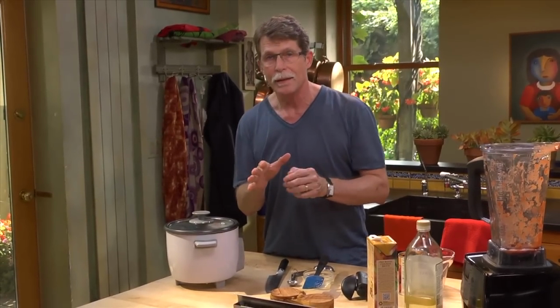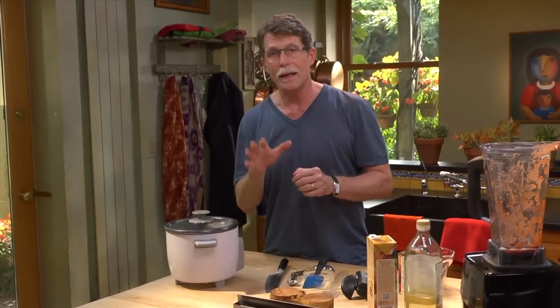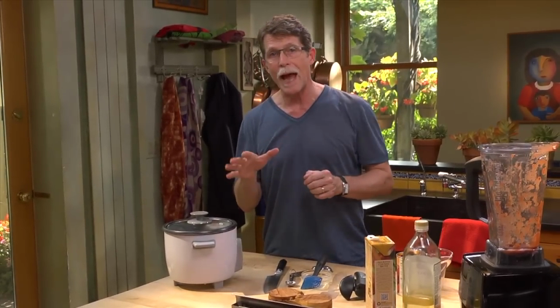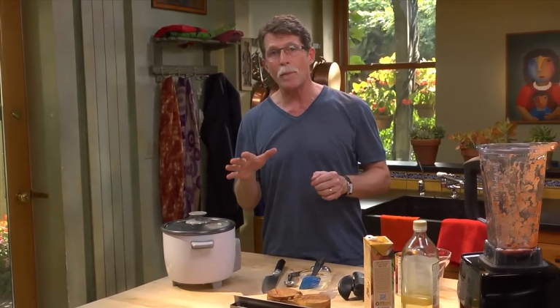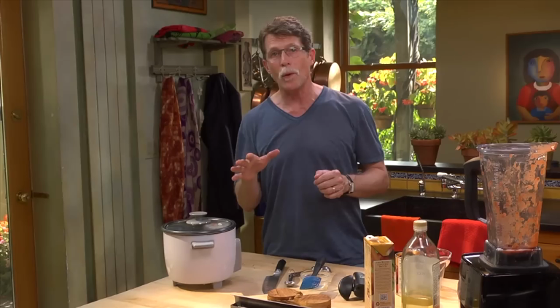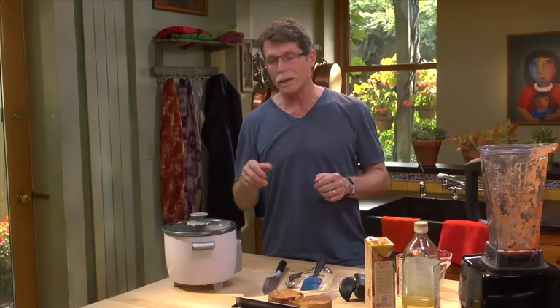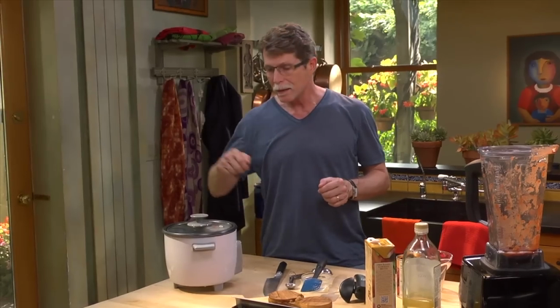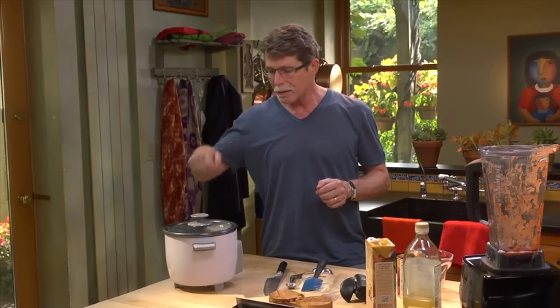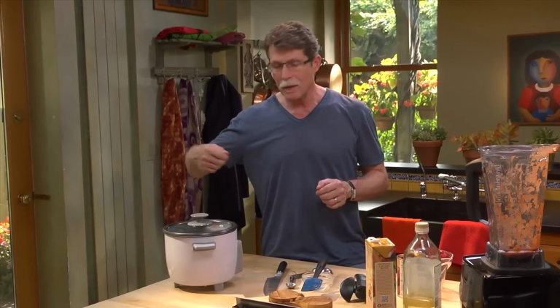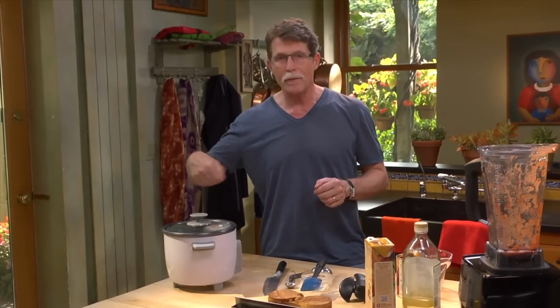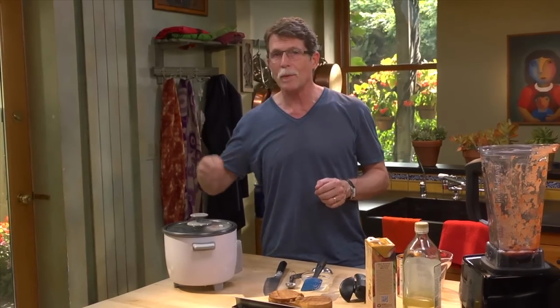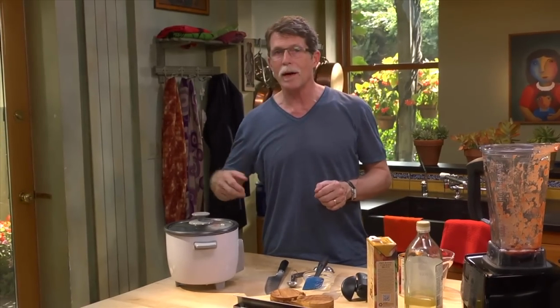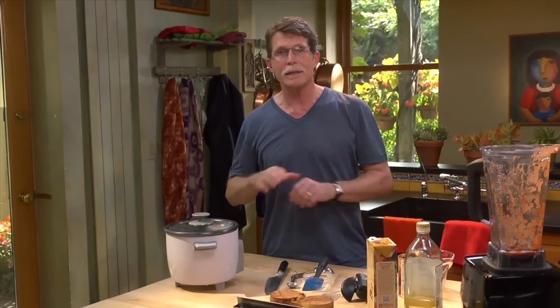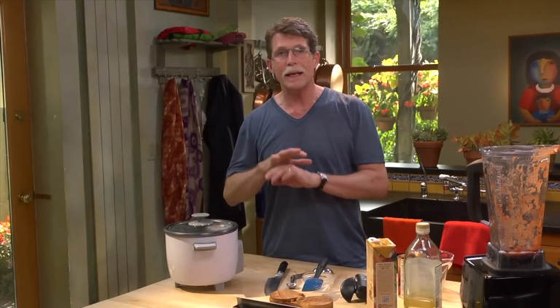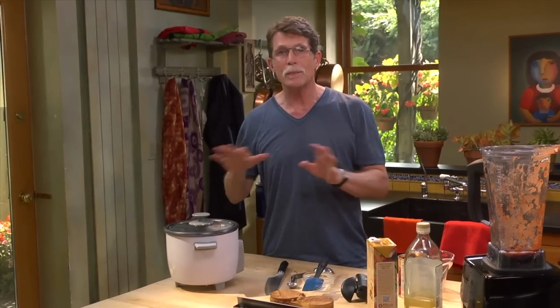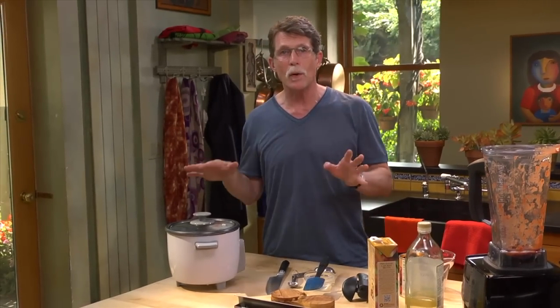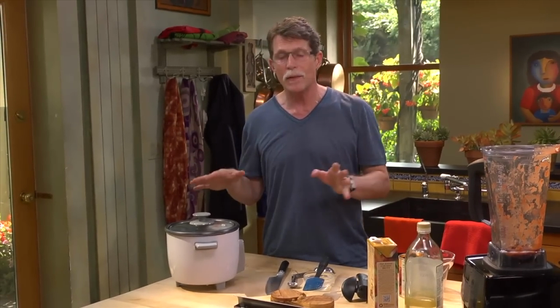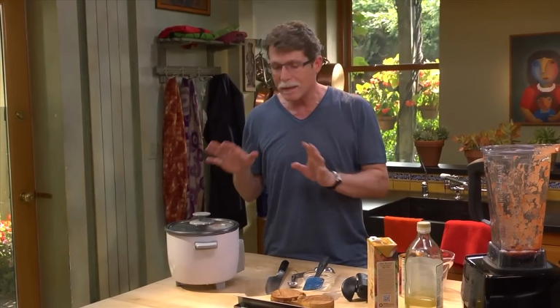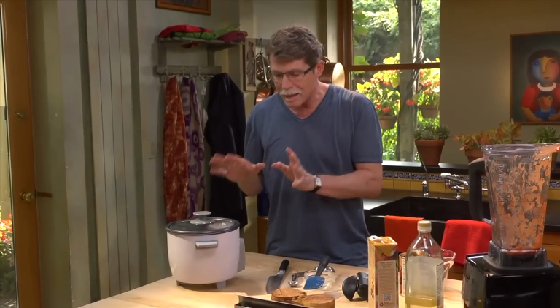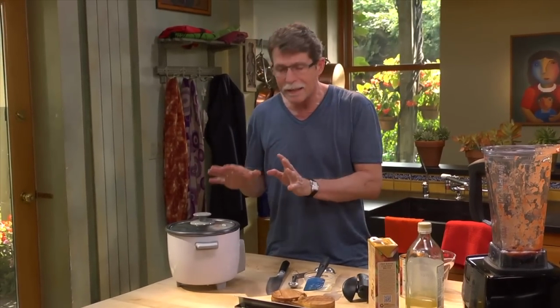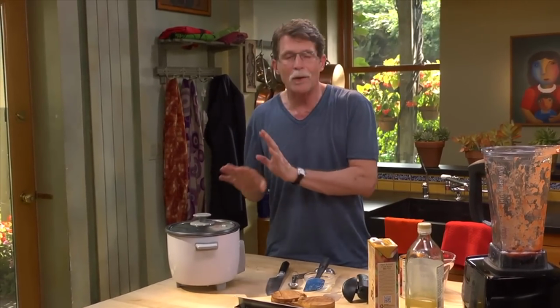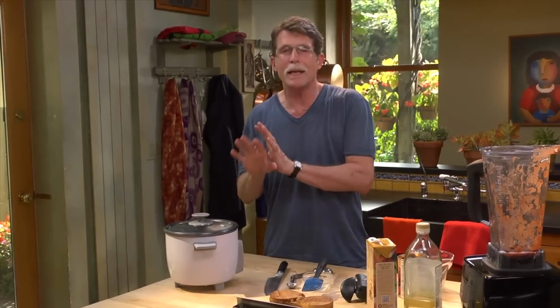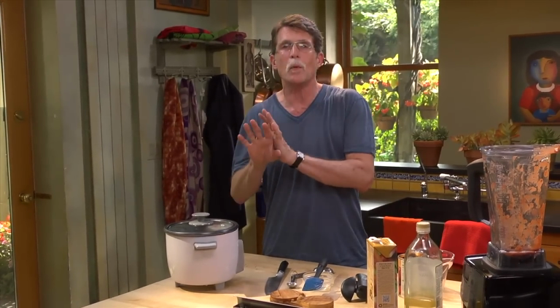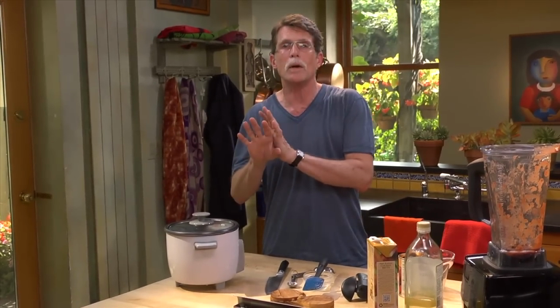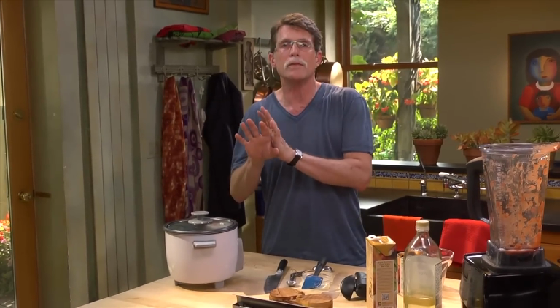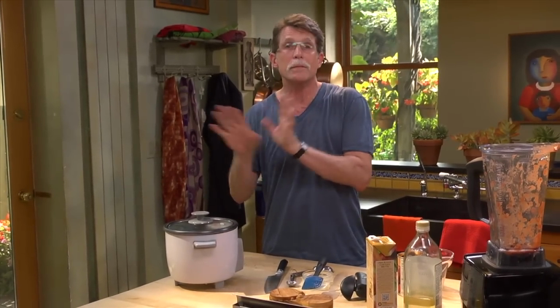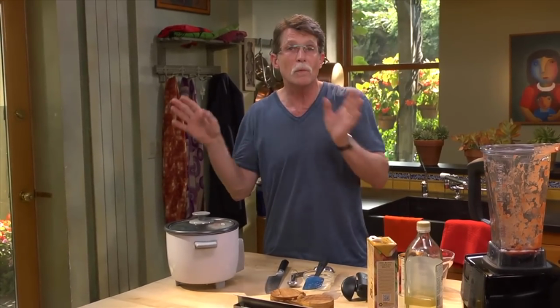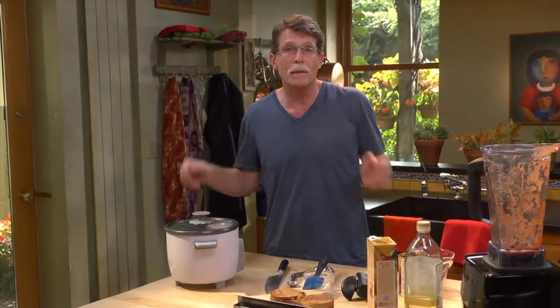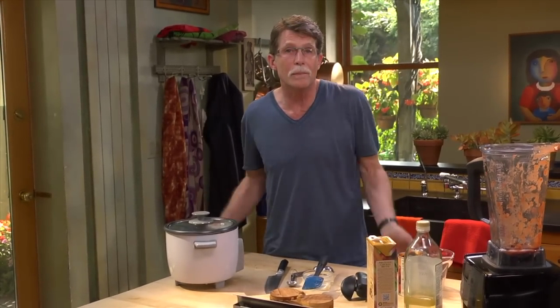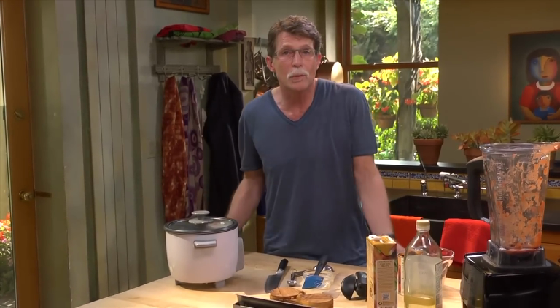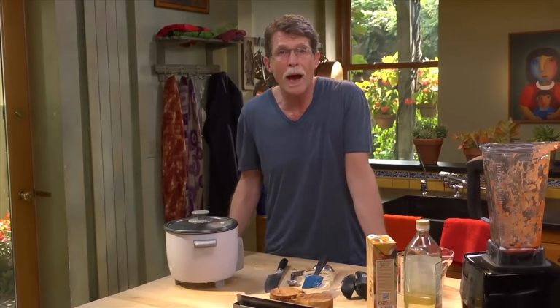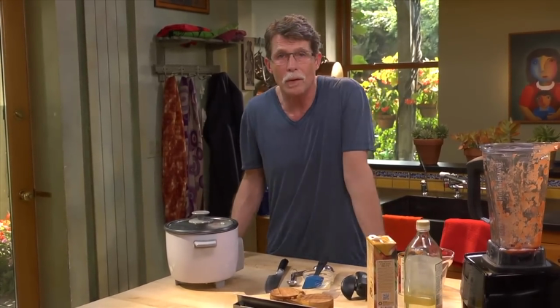After that second 15 minutes, fluff the rice and it's perfect. It can stay on keep warm for up to an hour.